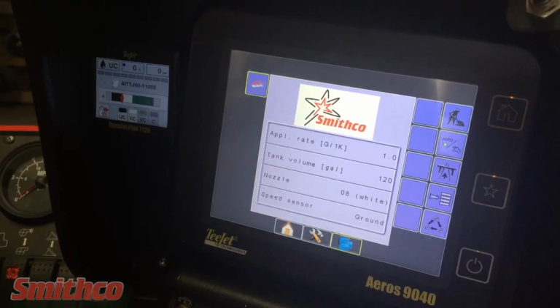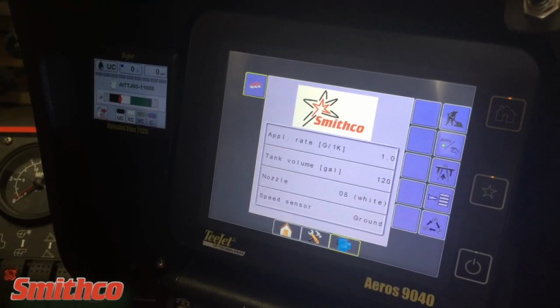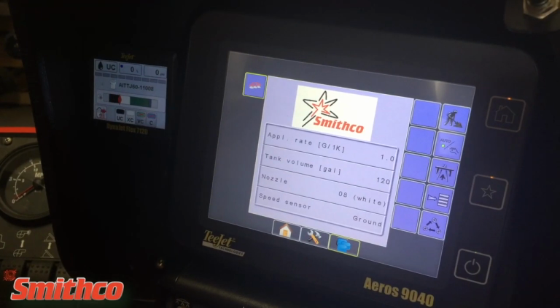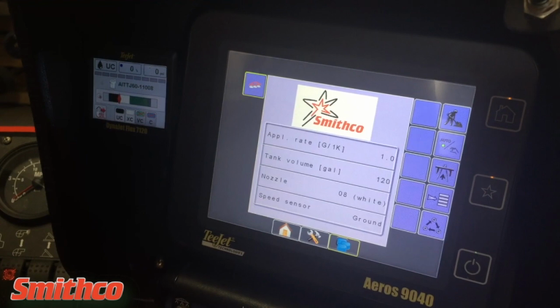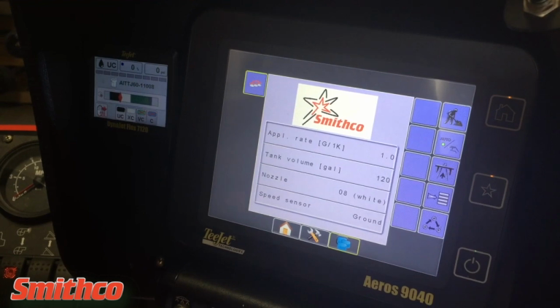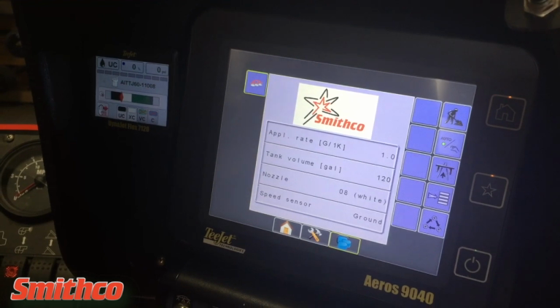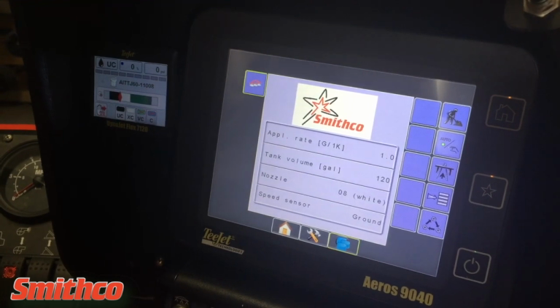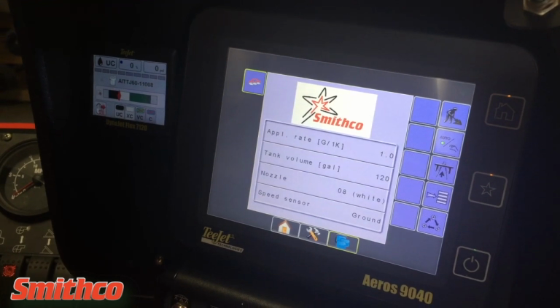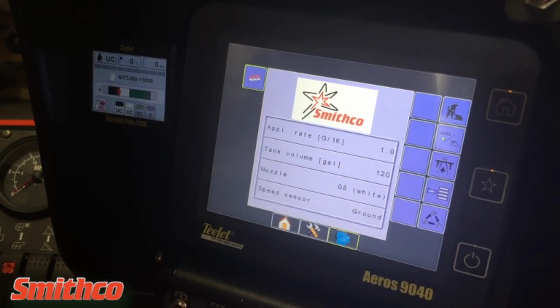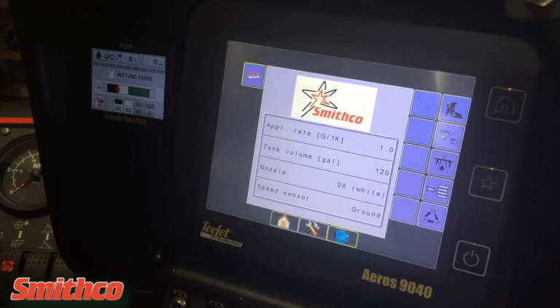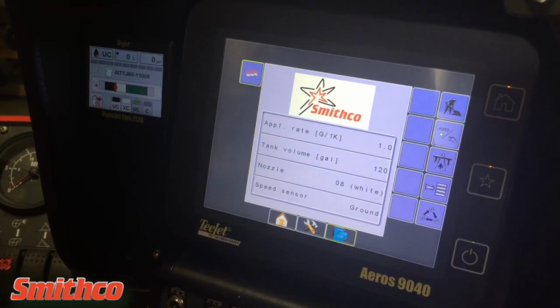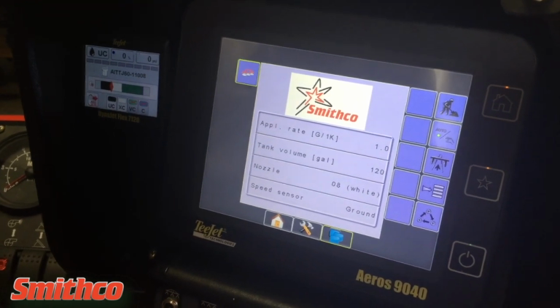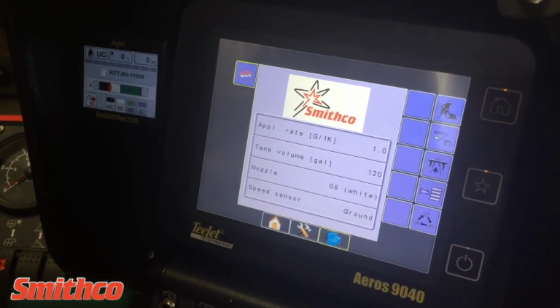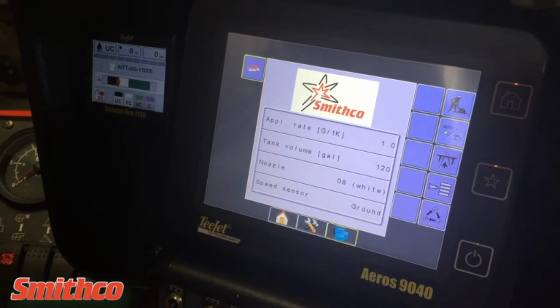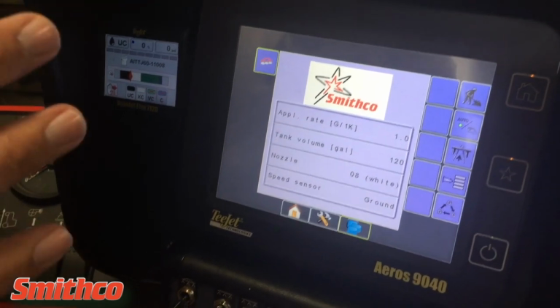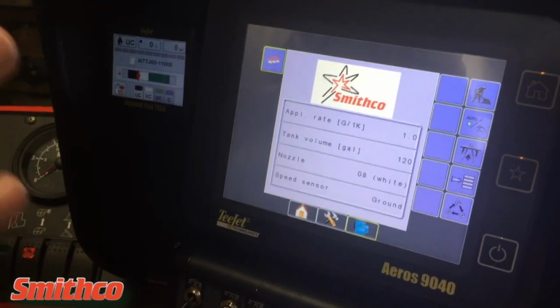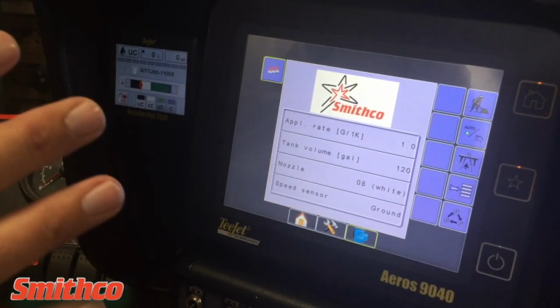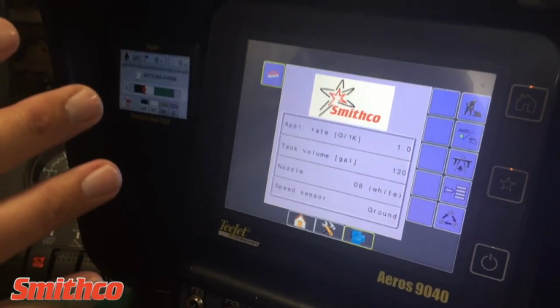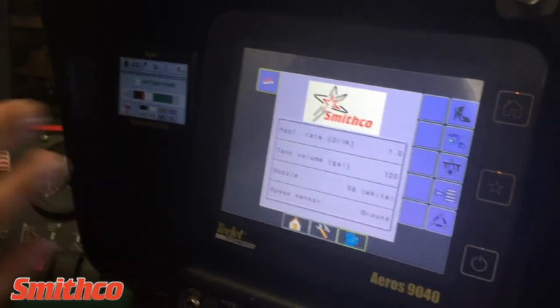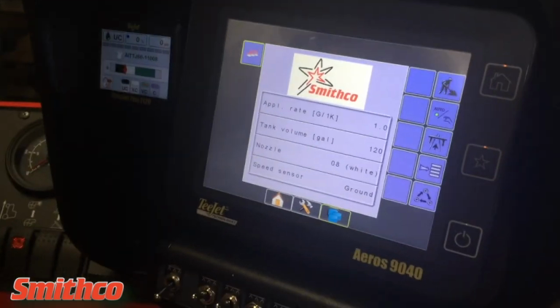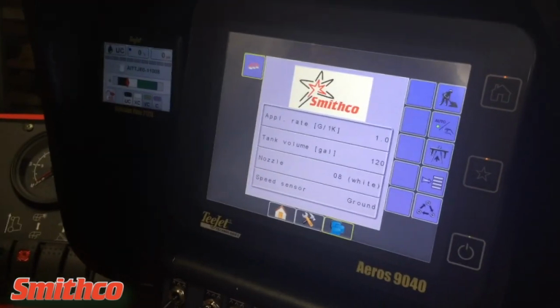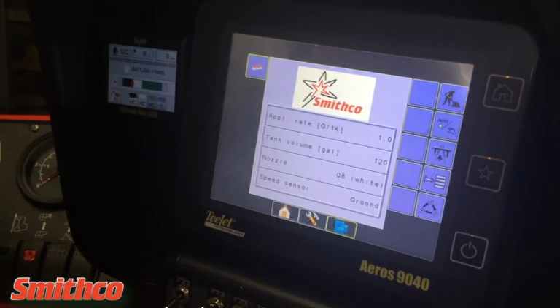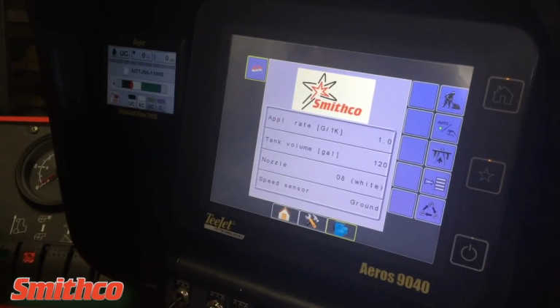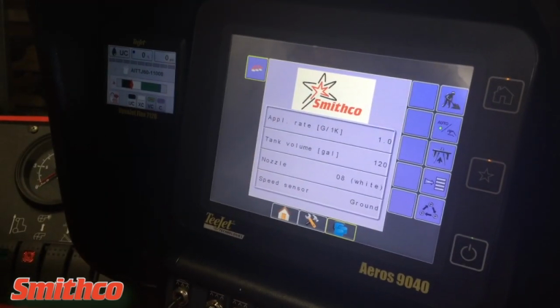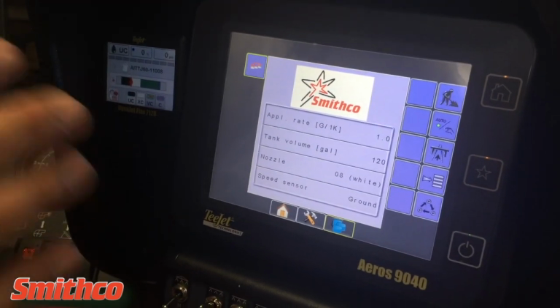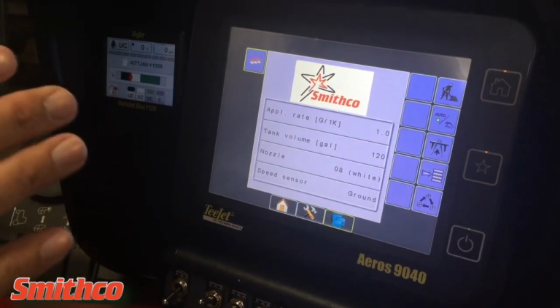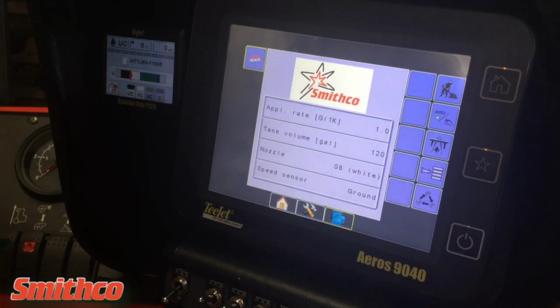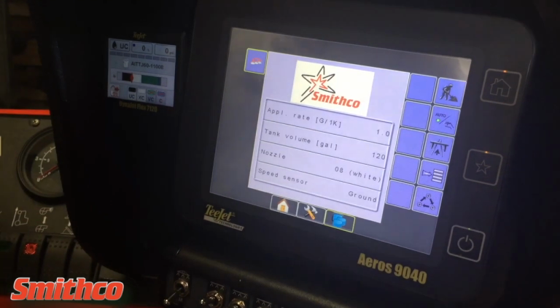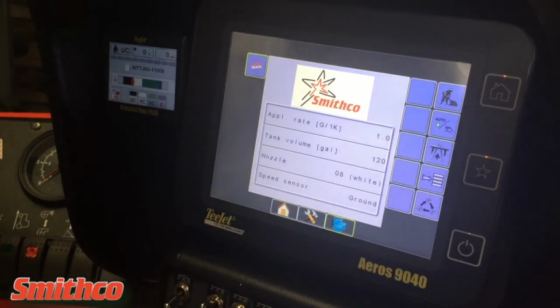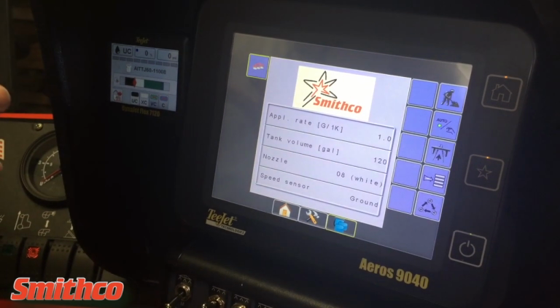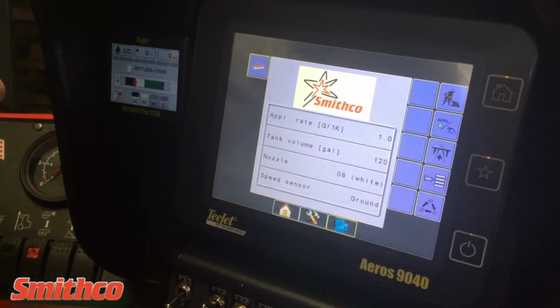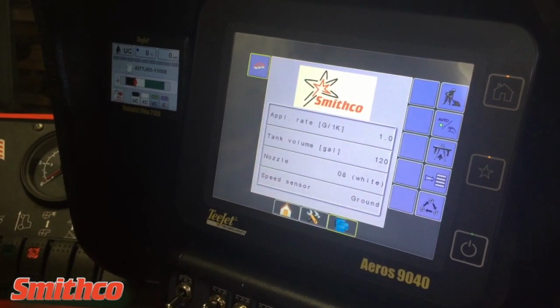Alright guys, we're going to do a quick tutorial on how to start a job on the Eros and Dynajet.